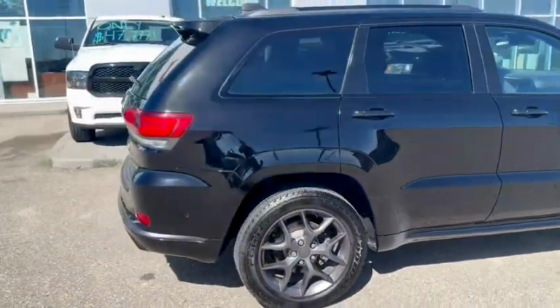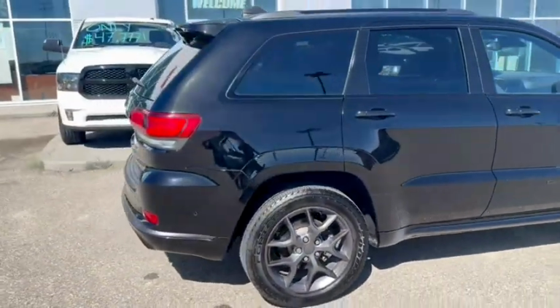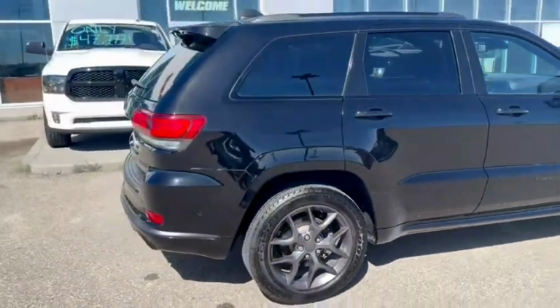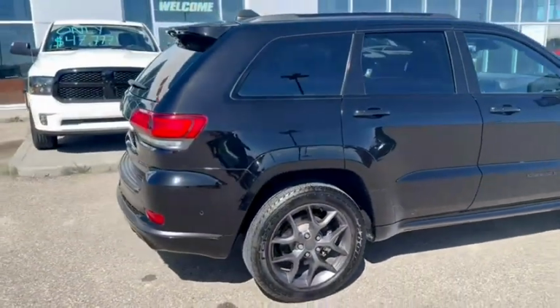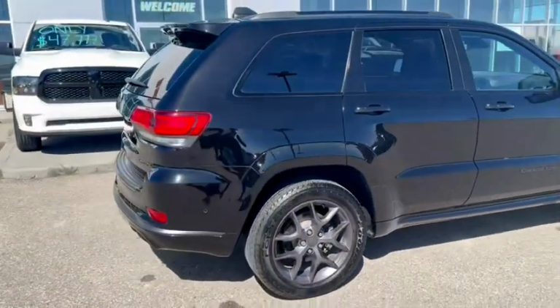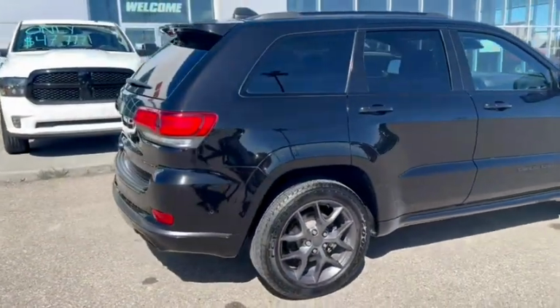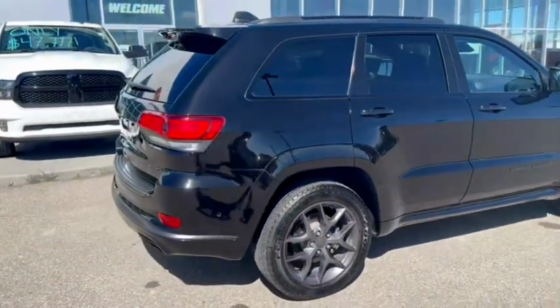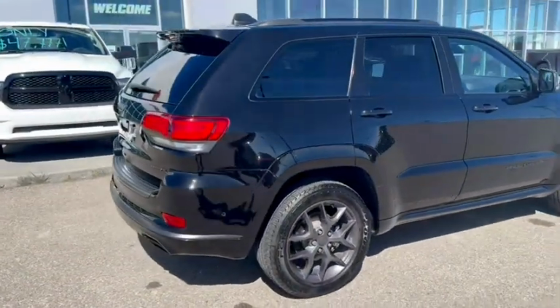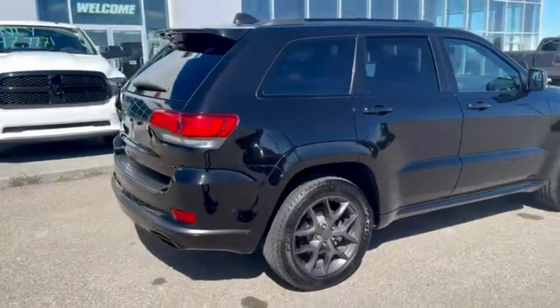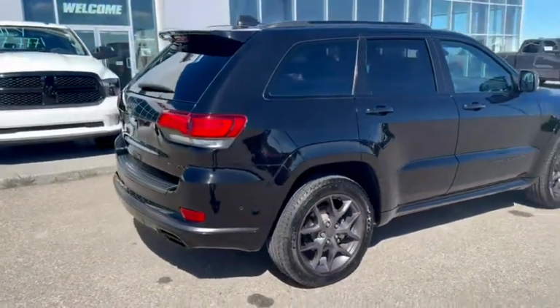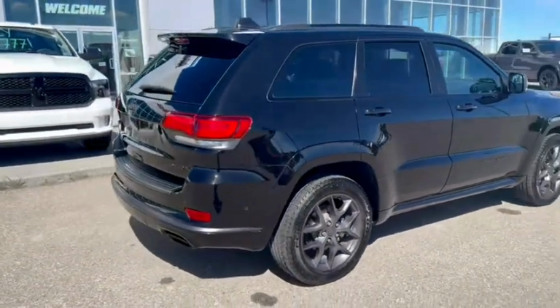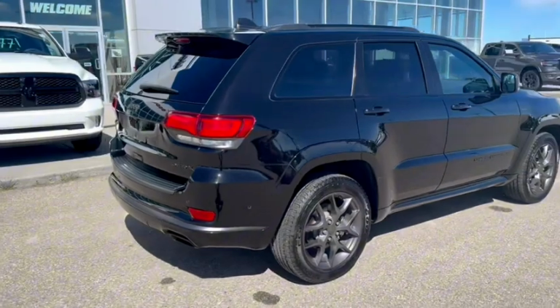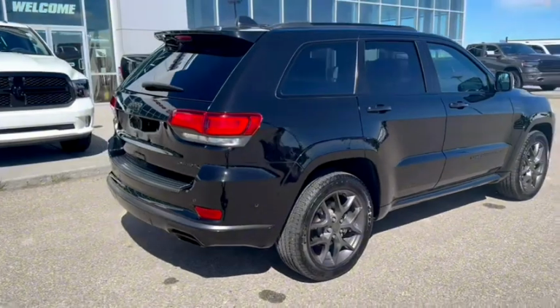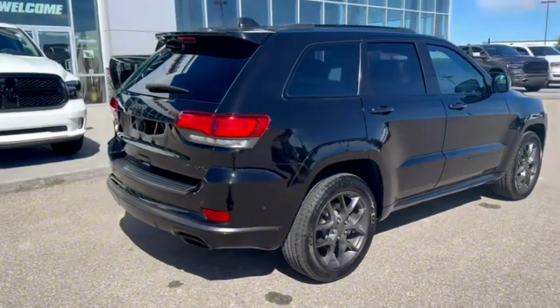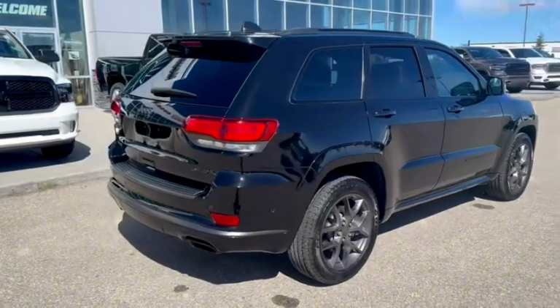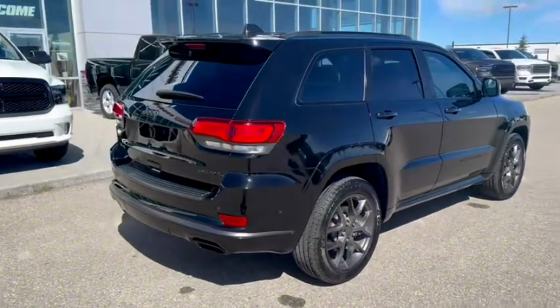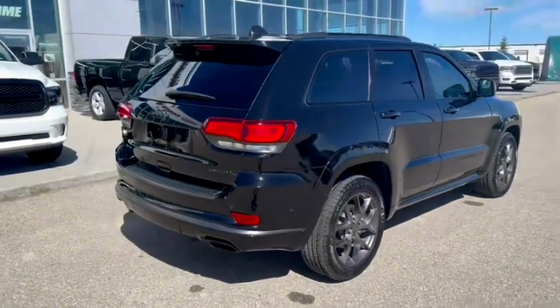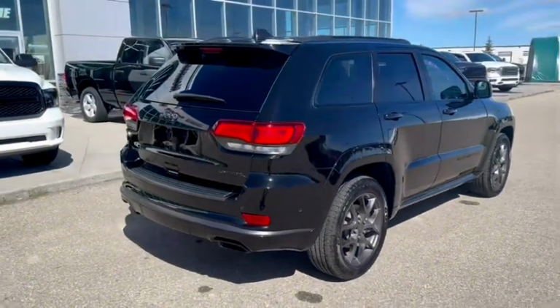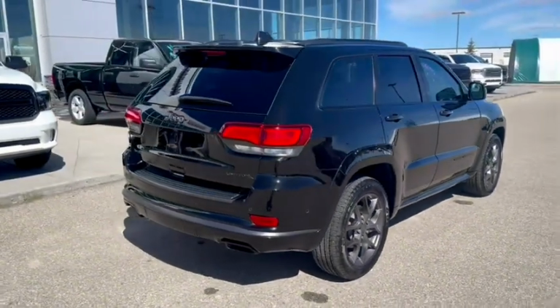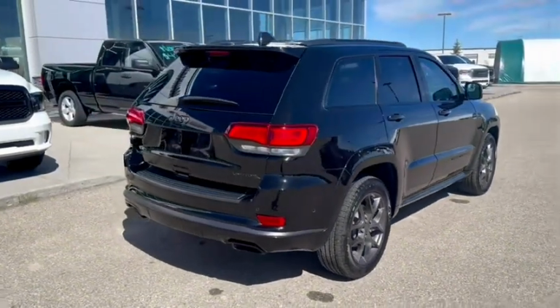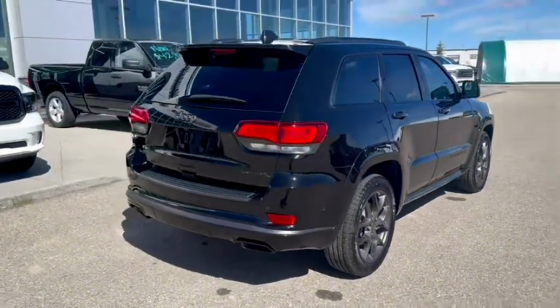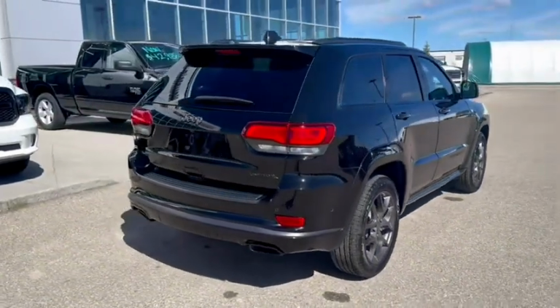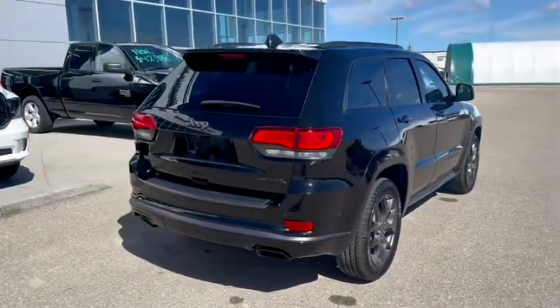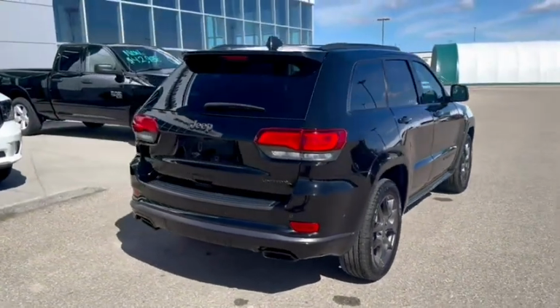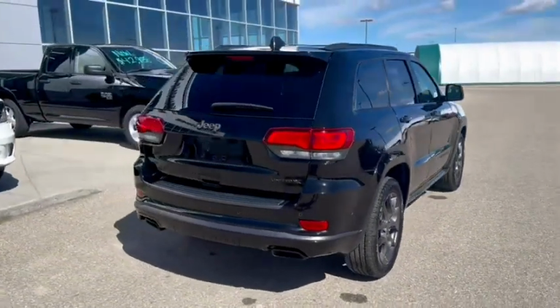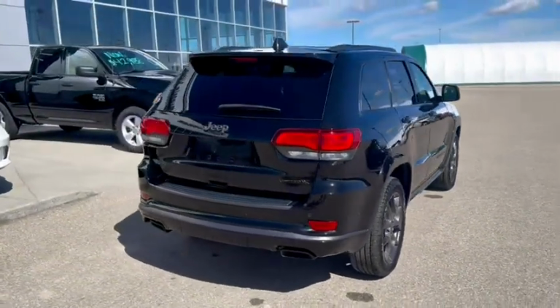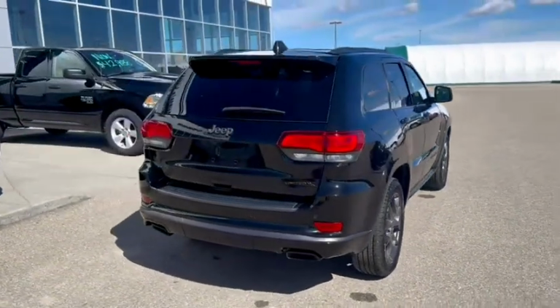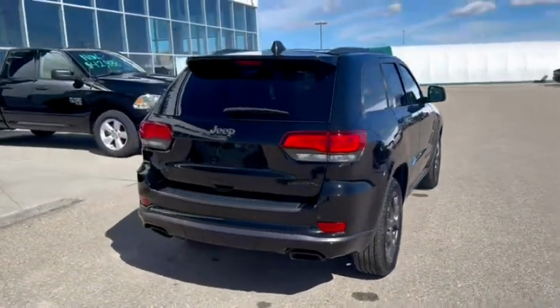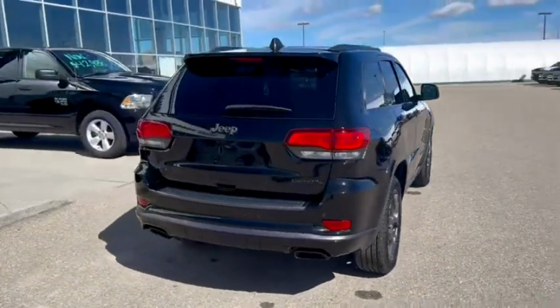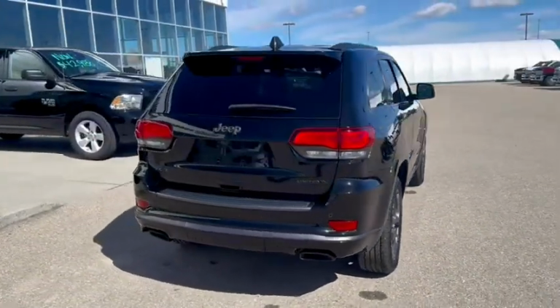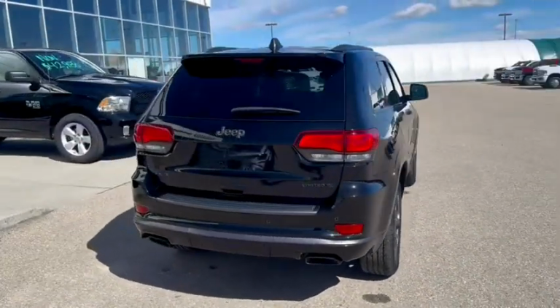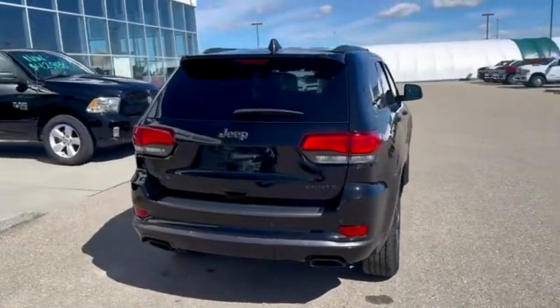Freshly waxed up, looking good. Dual exhaust on the Limited X's.